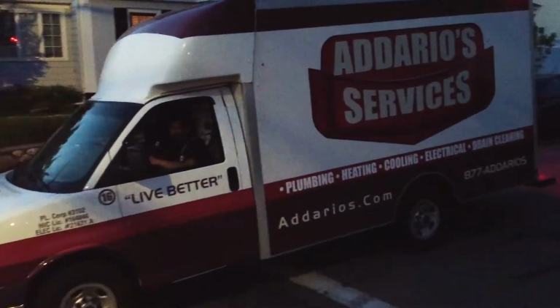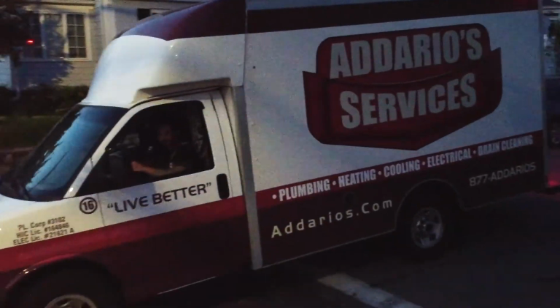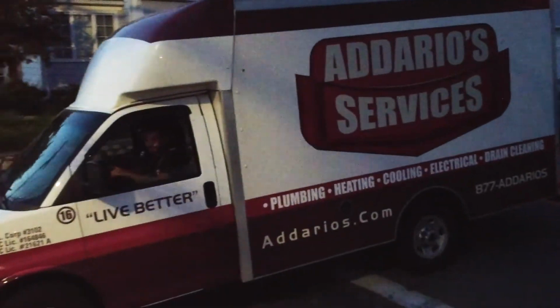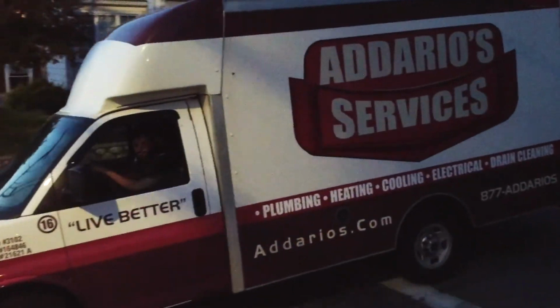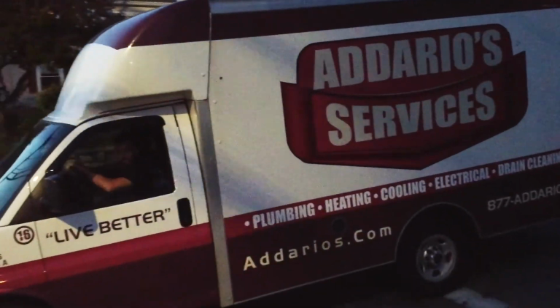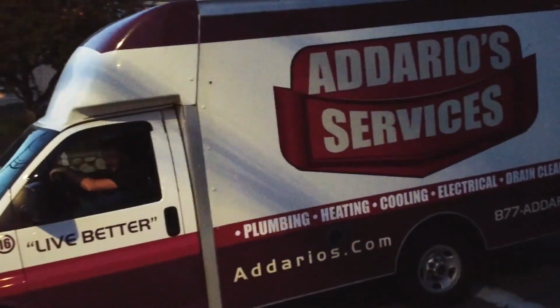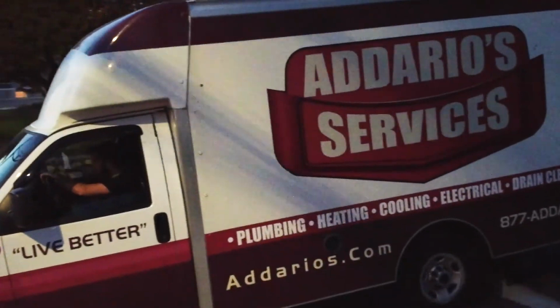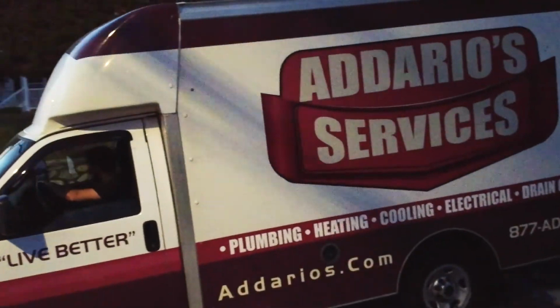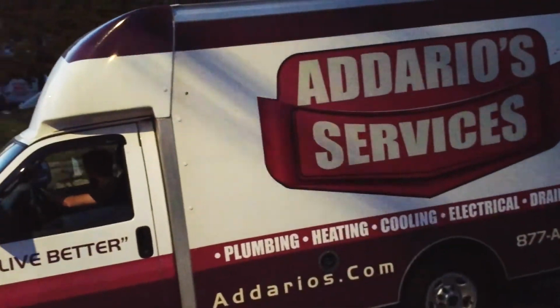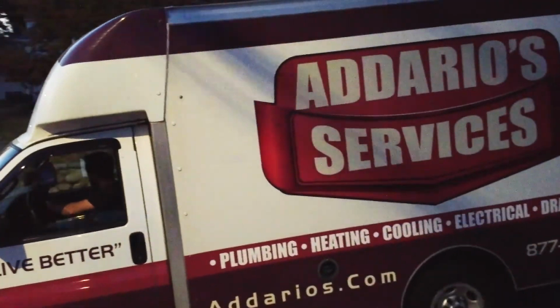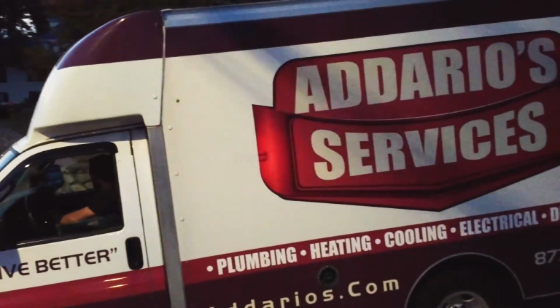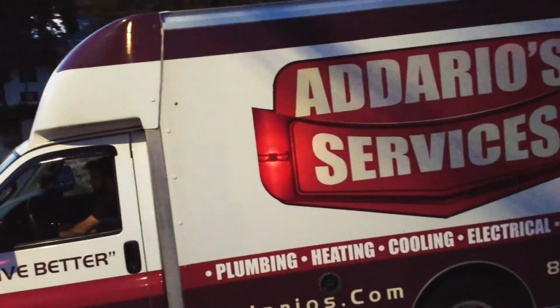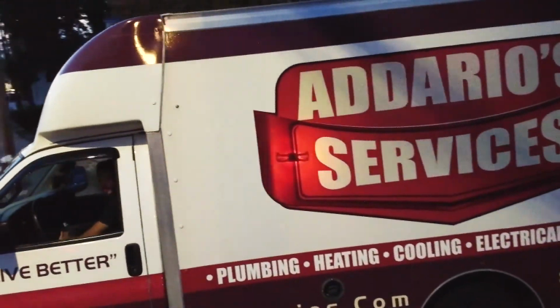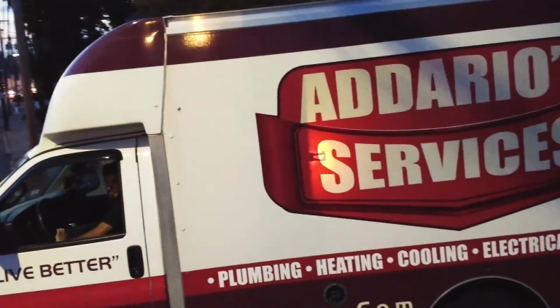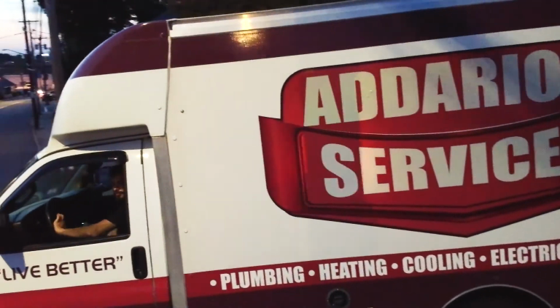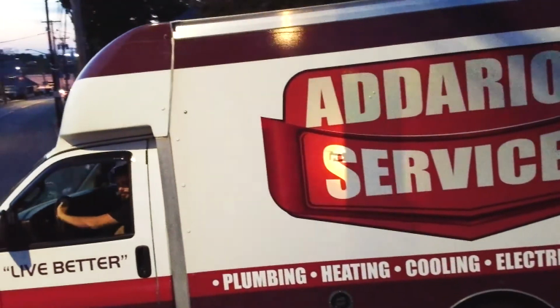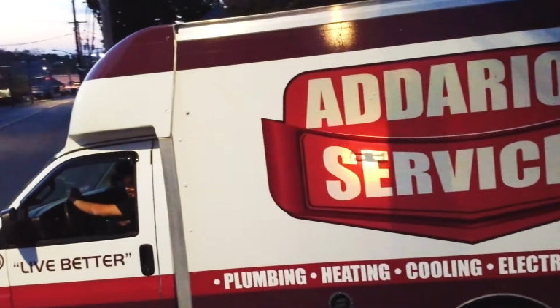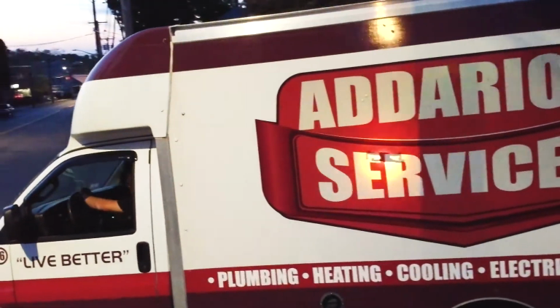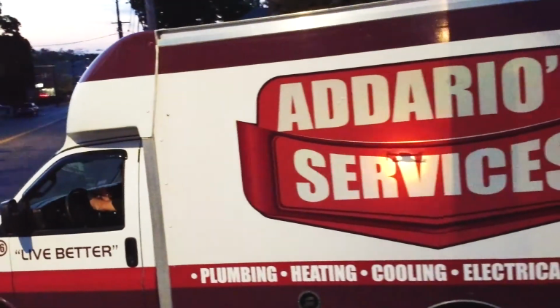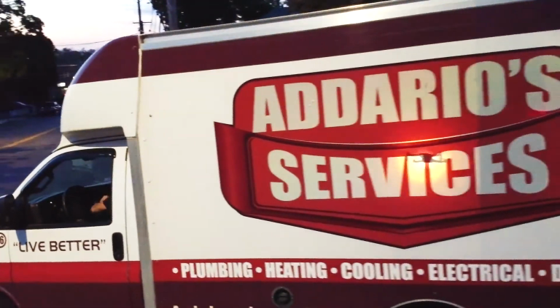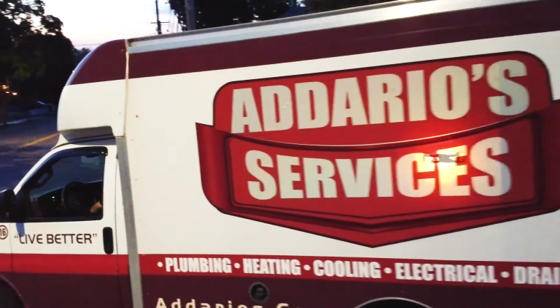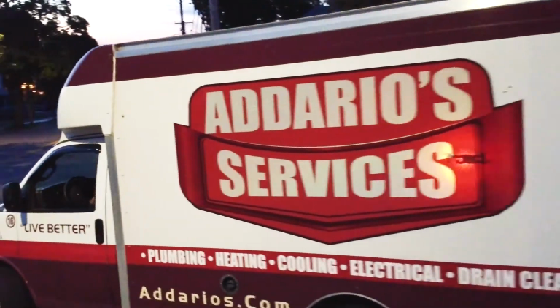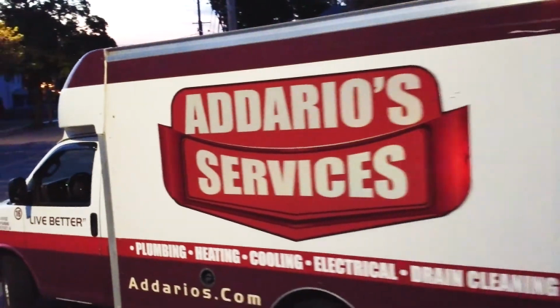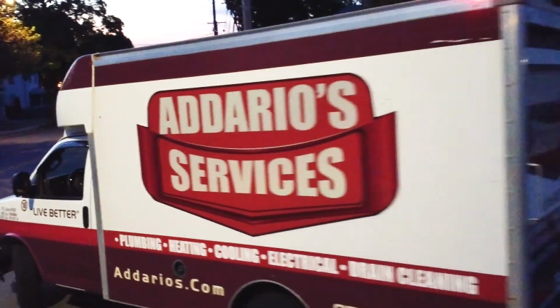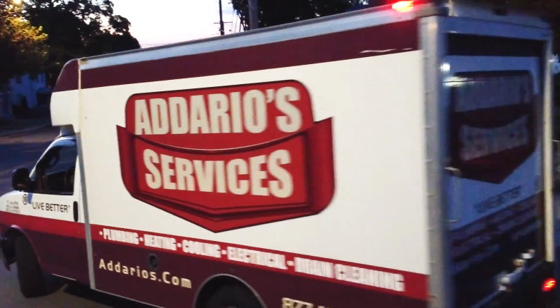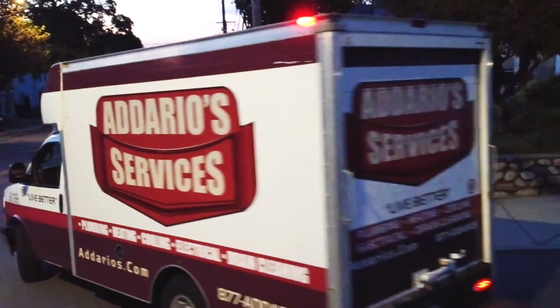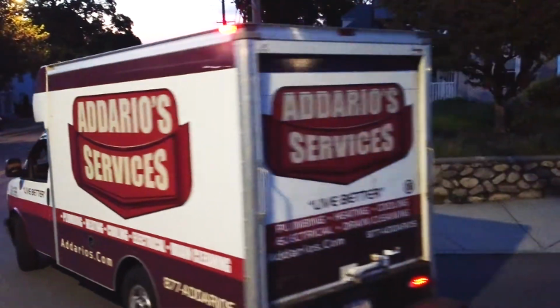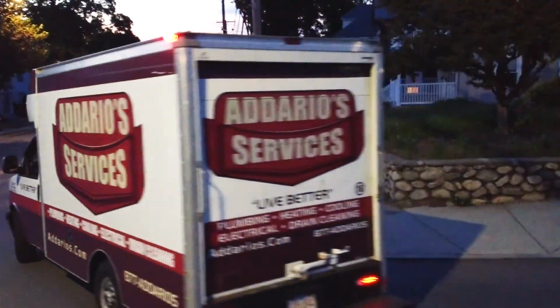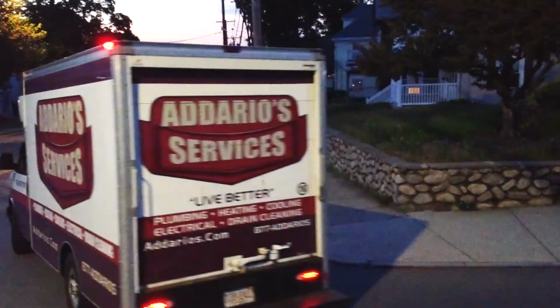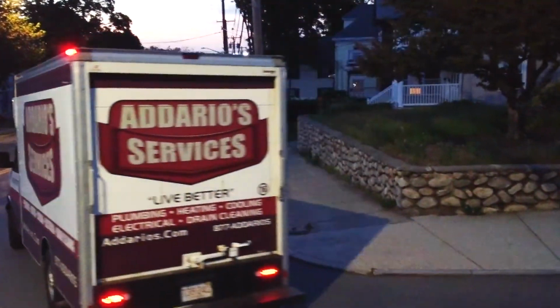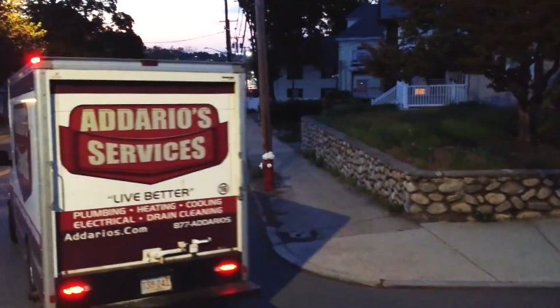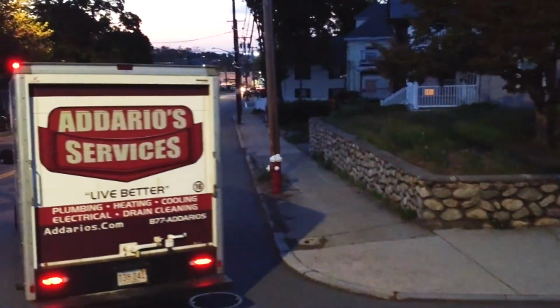Heat faster, live better. Adario Services.